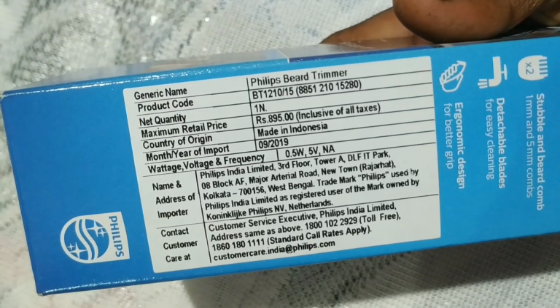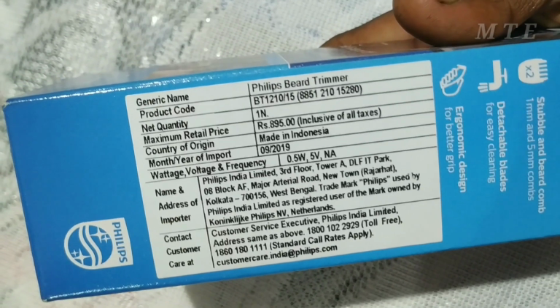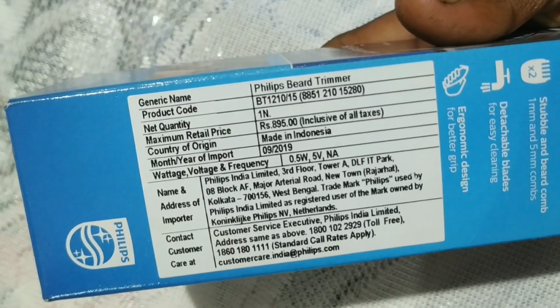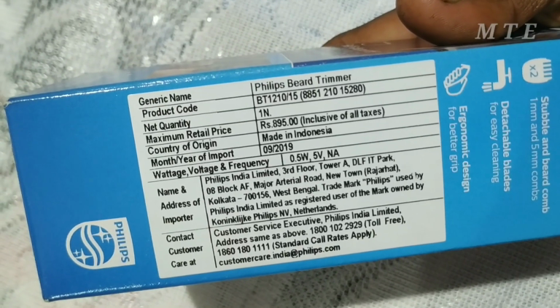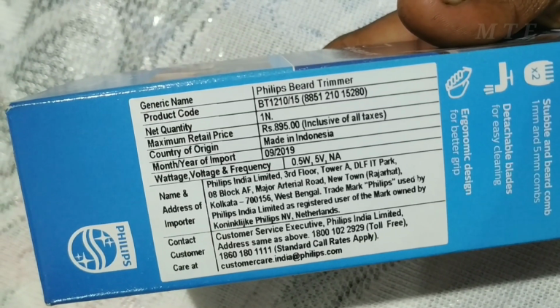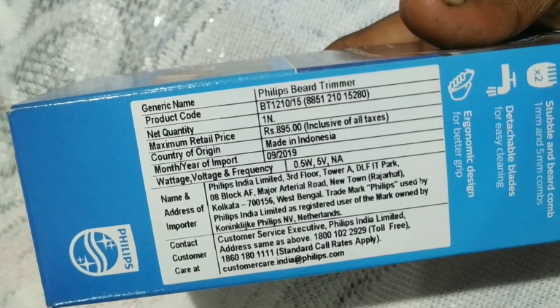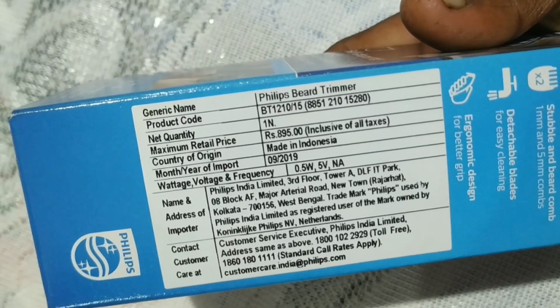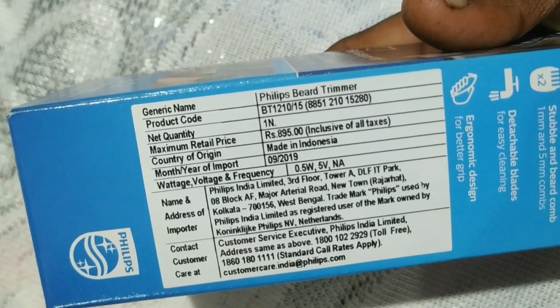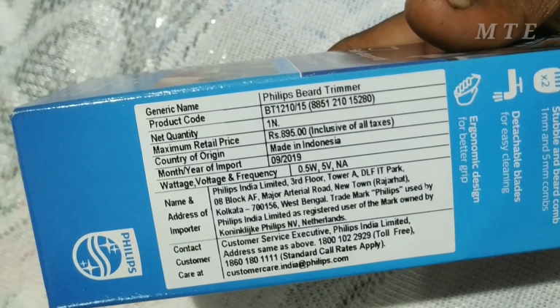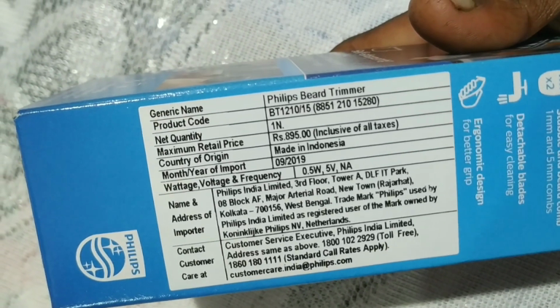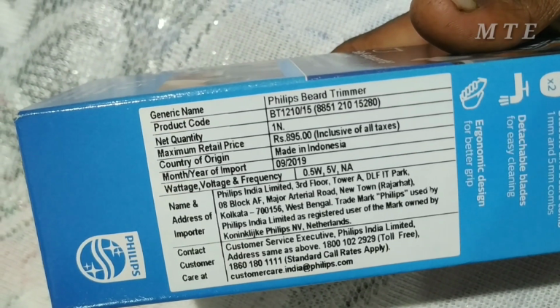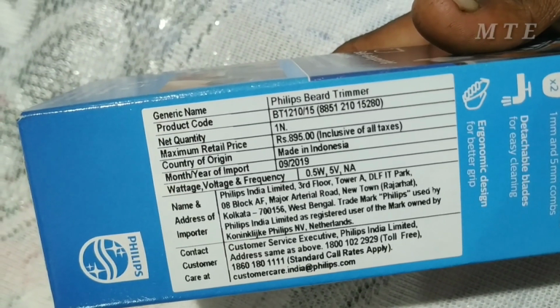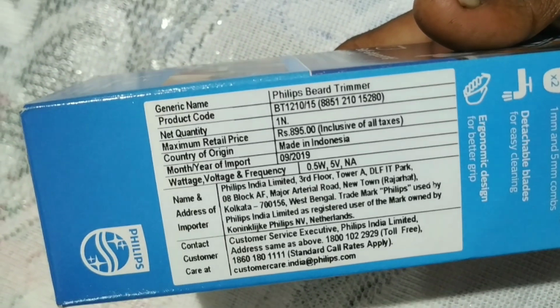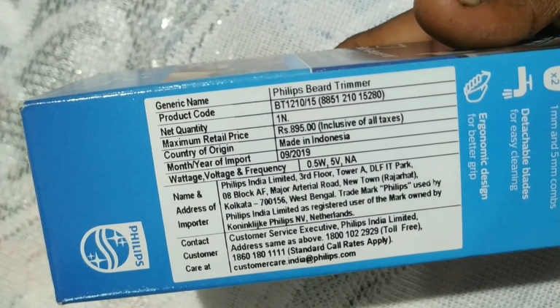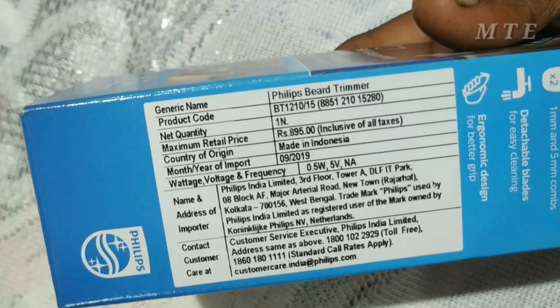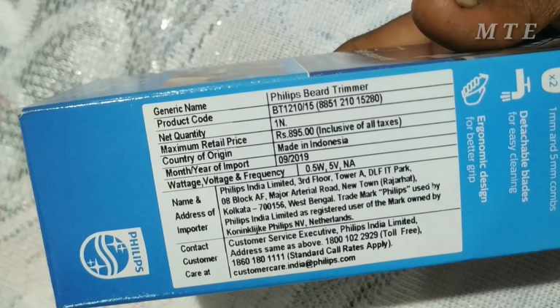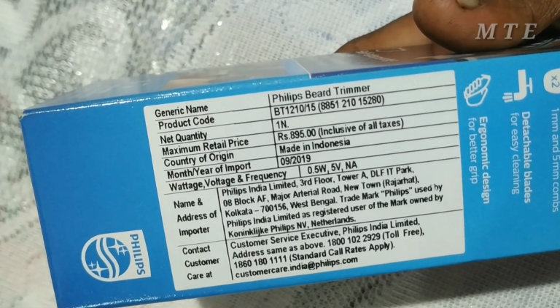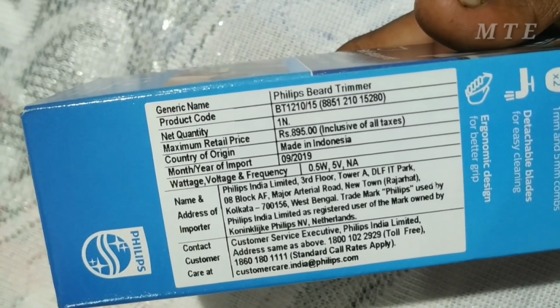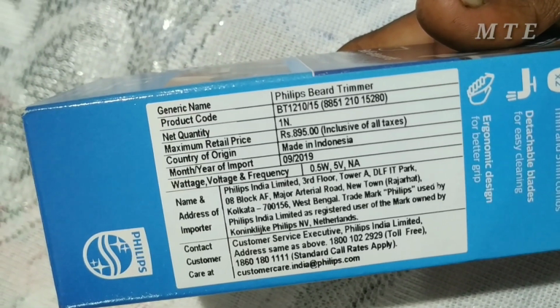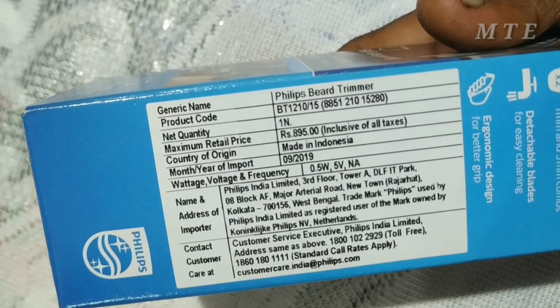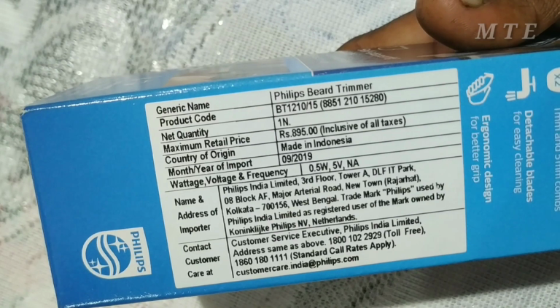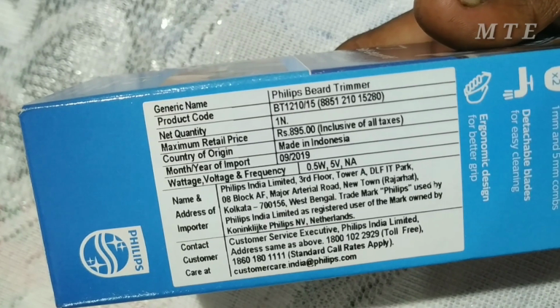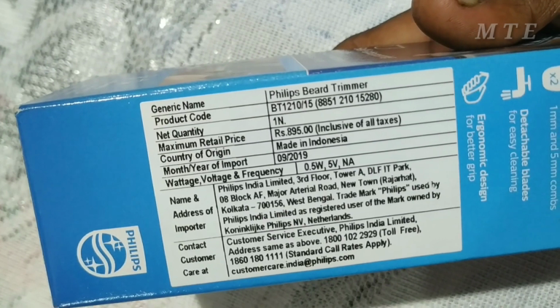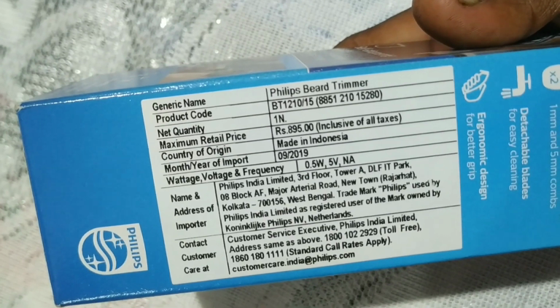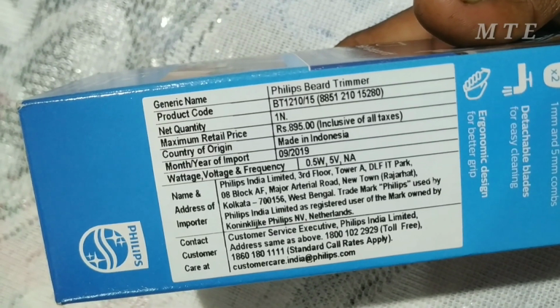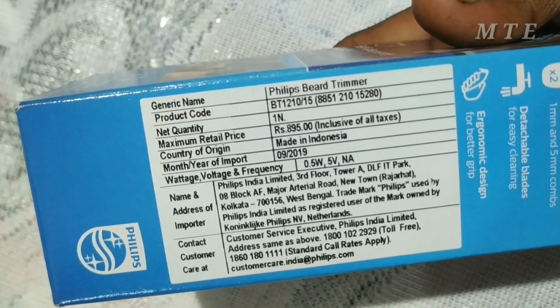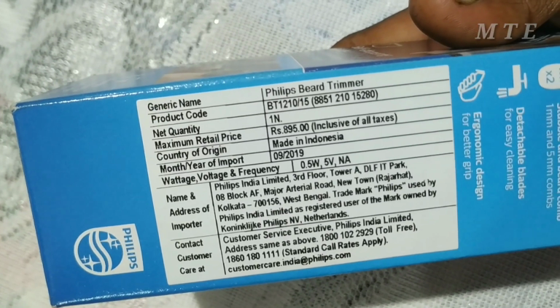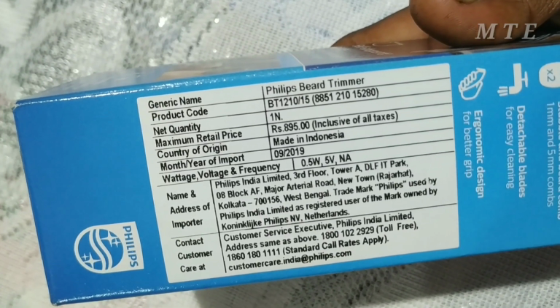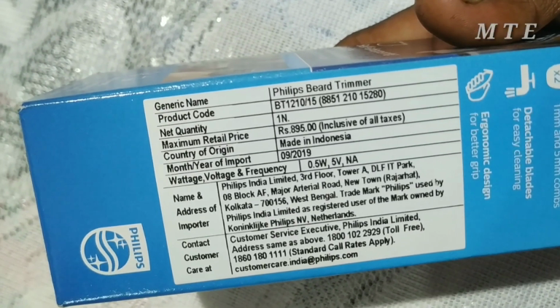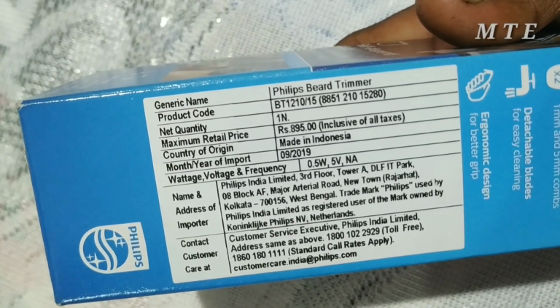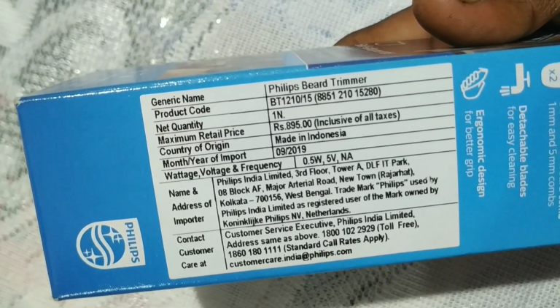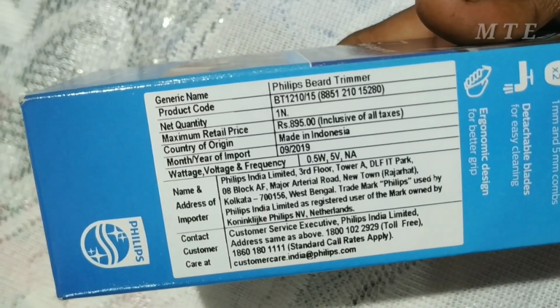First, this is the house of Indonesia. One of the products I built in India is made in China. This is the place of Indonesia.